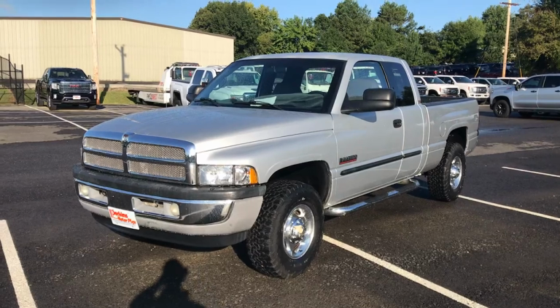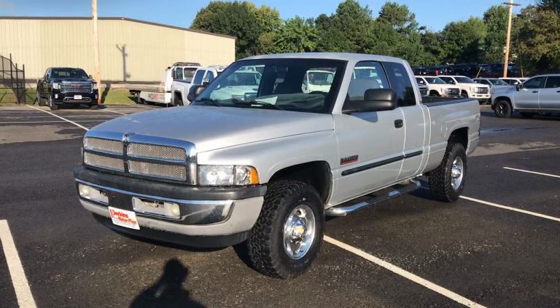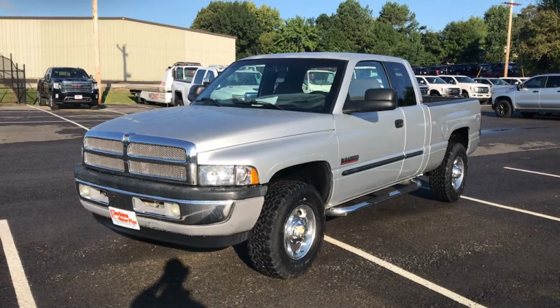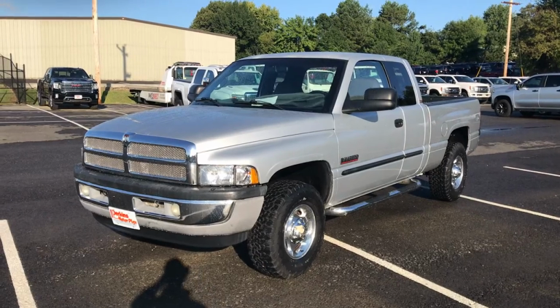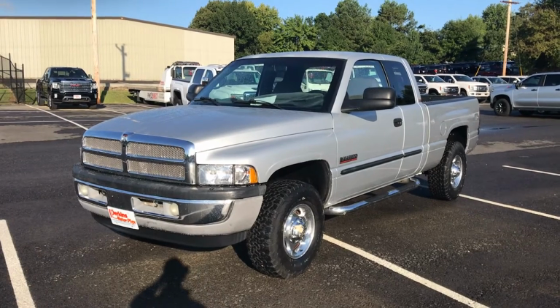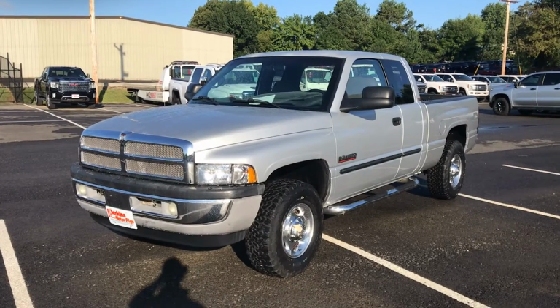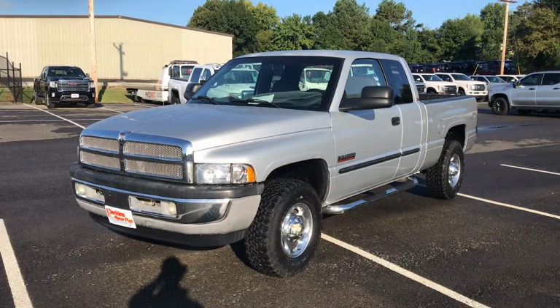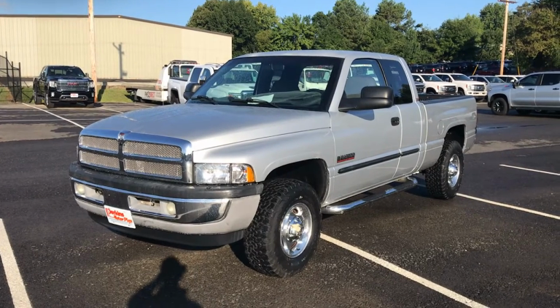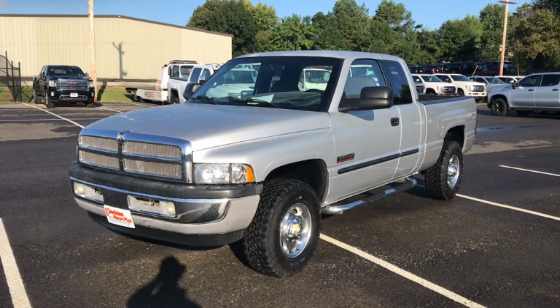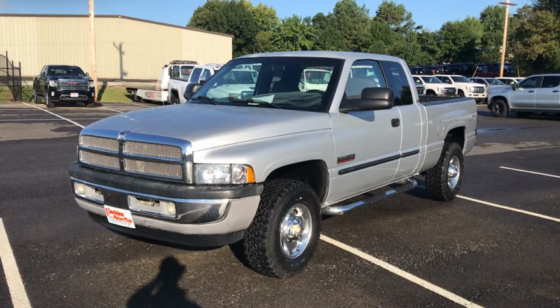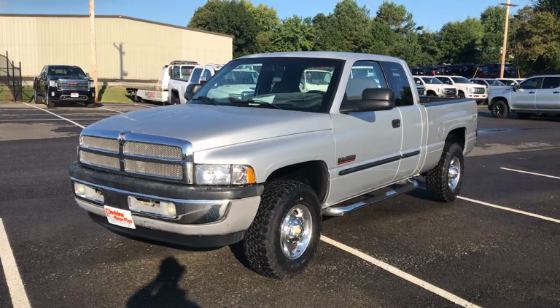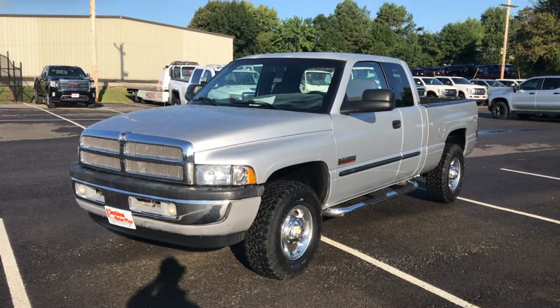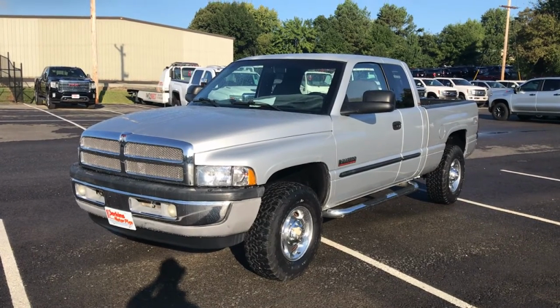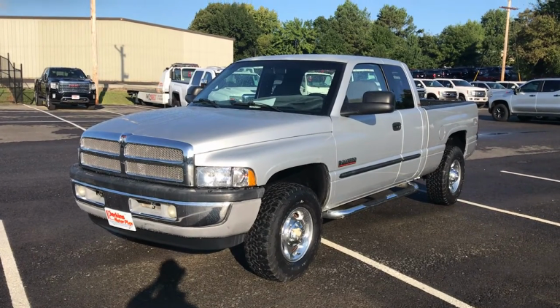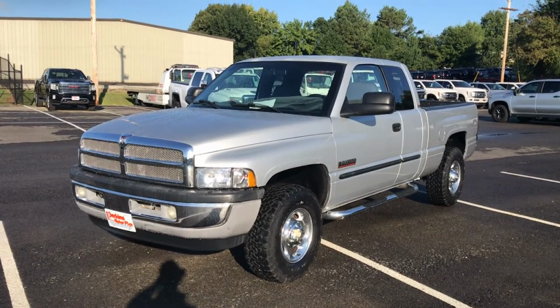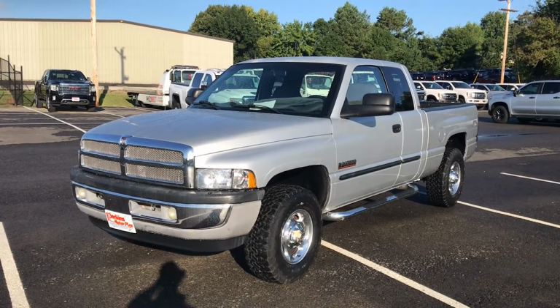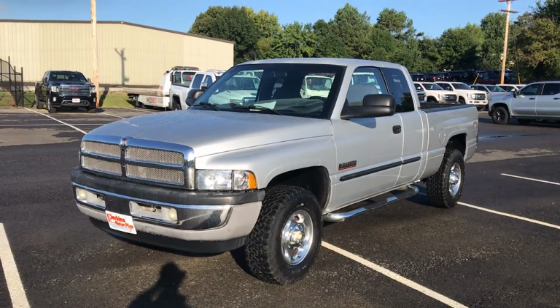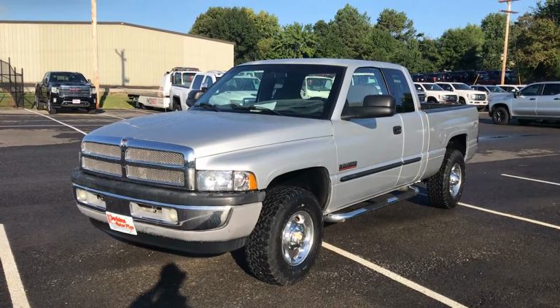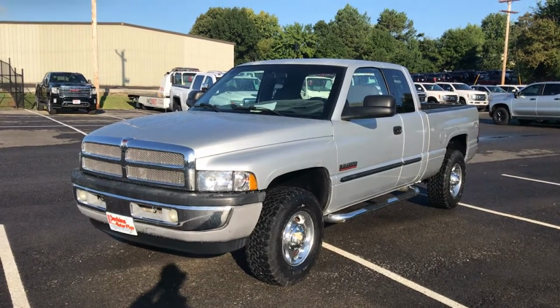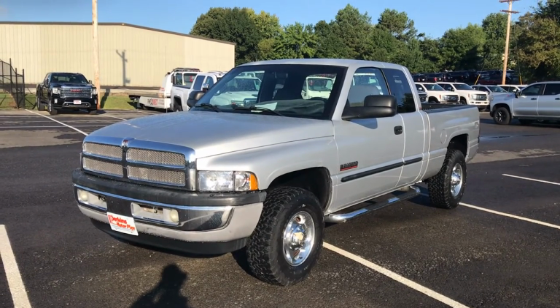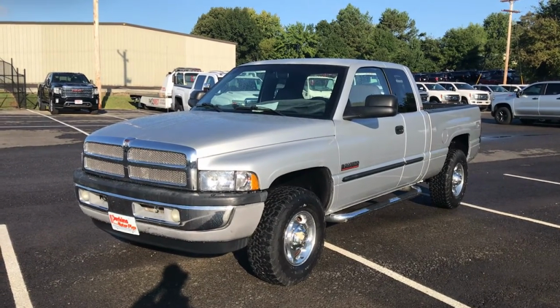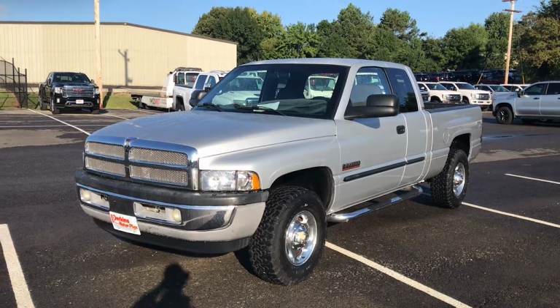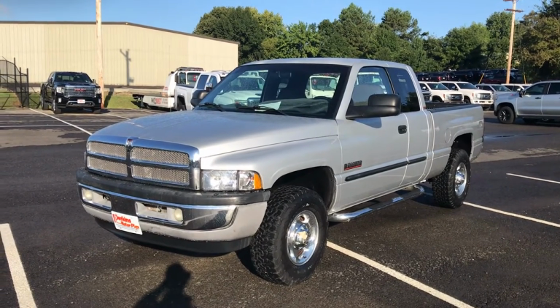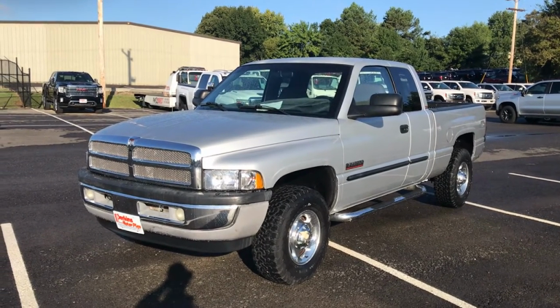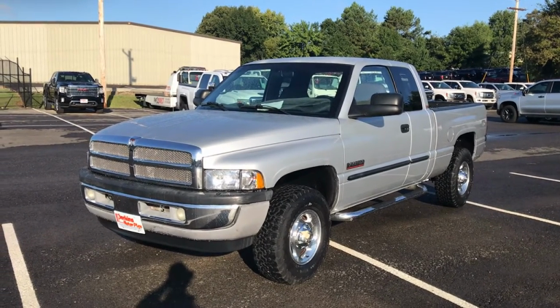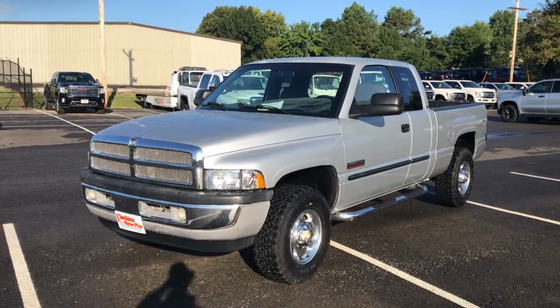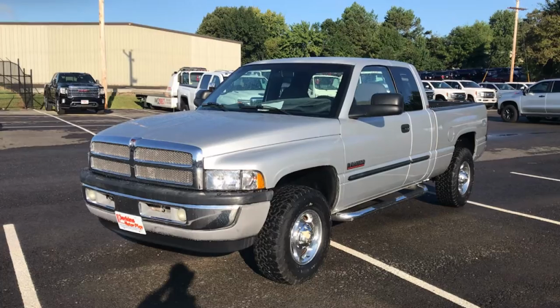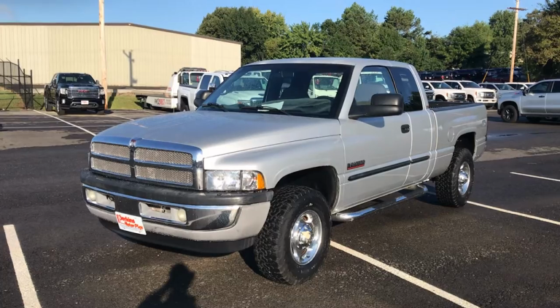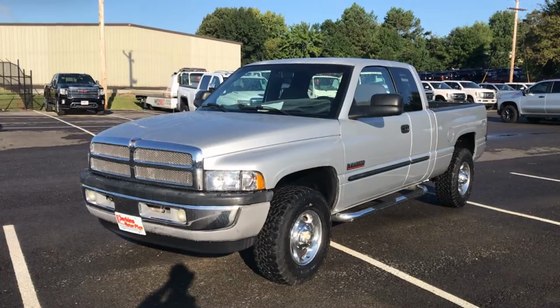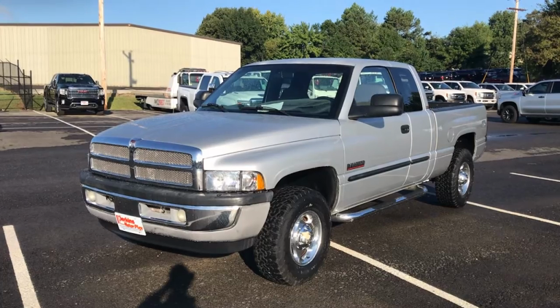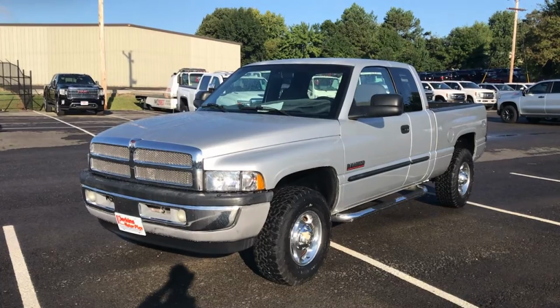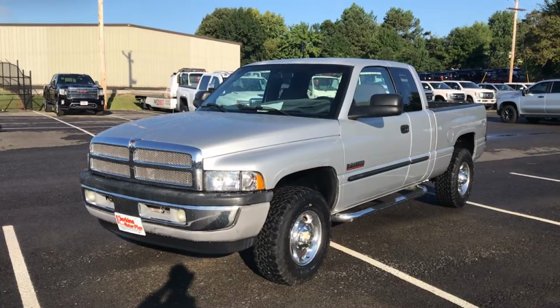Hey, Aiden Brad with Perkins Motorplex. I've got the '02 Ram 2500 — this is the SLT, 170,000 miles.